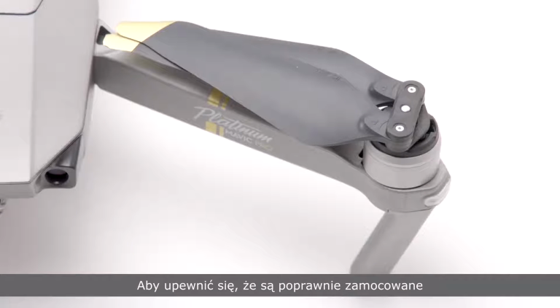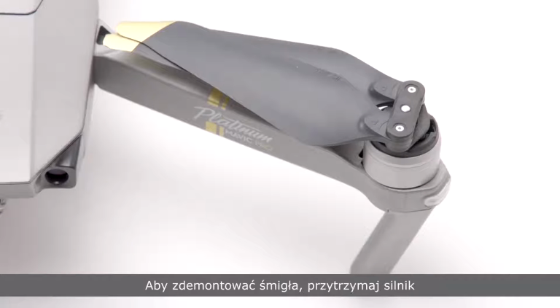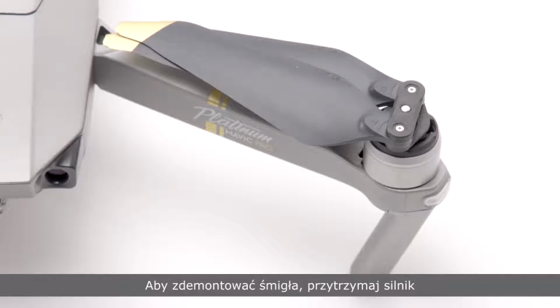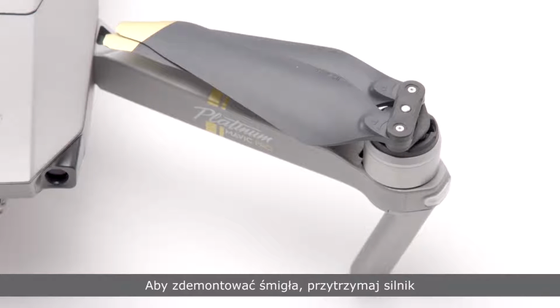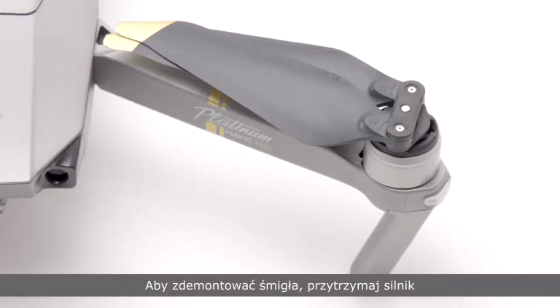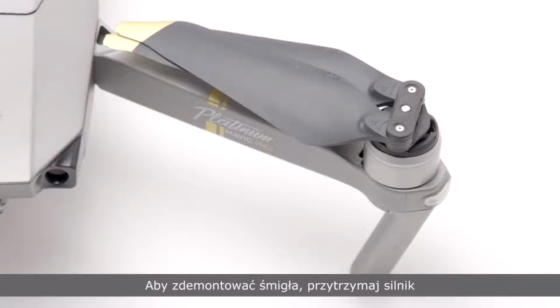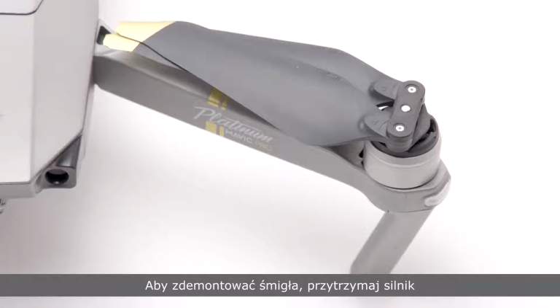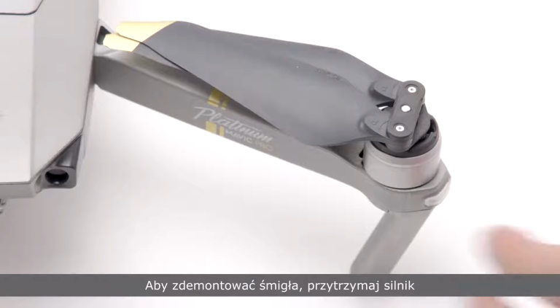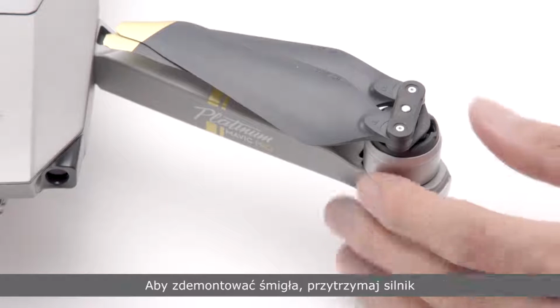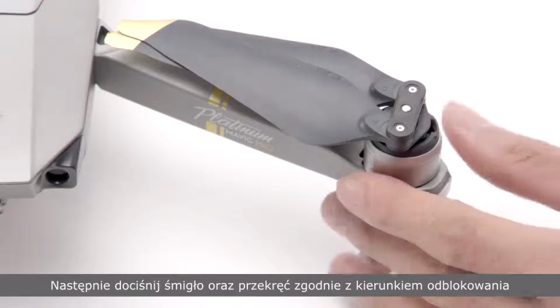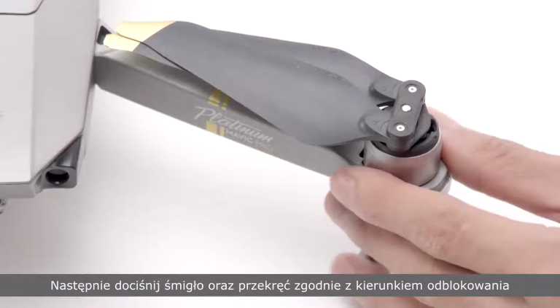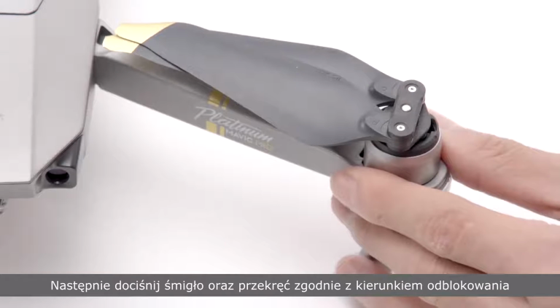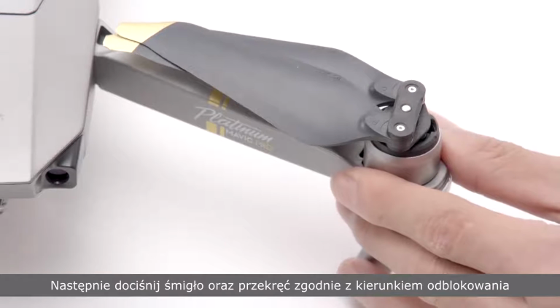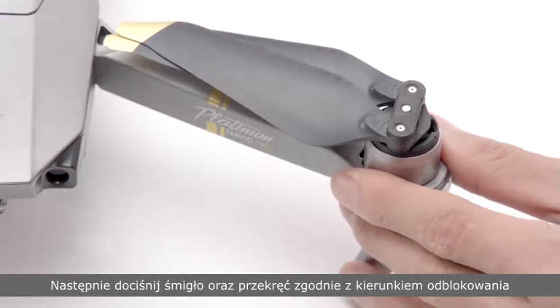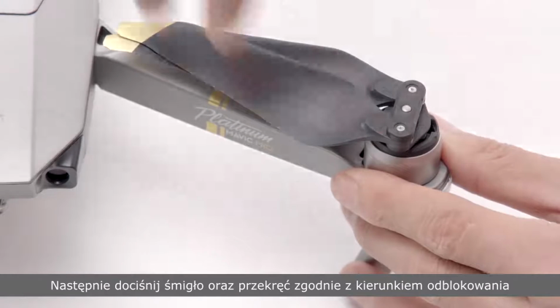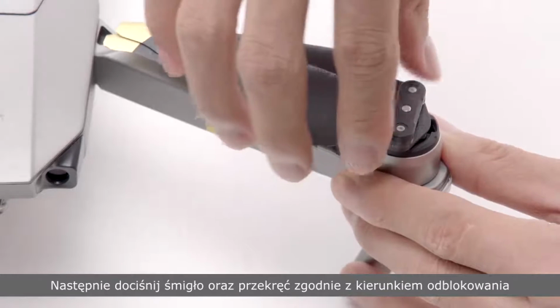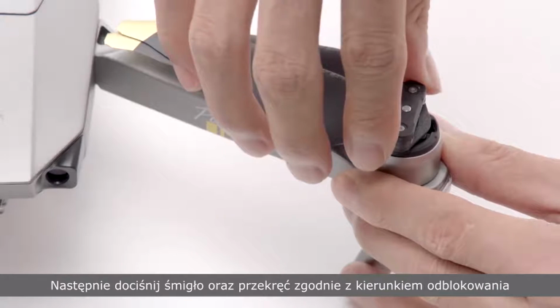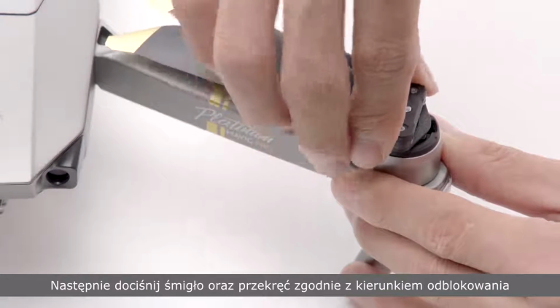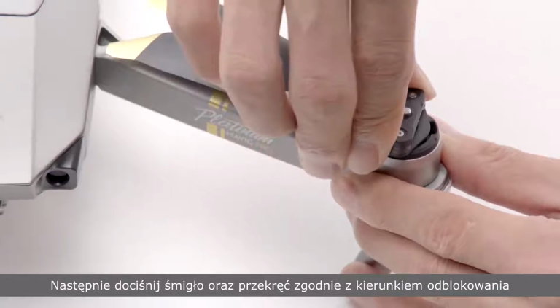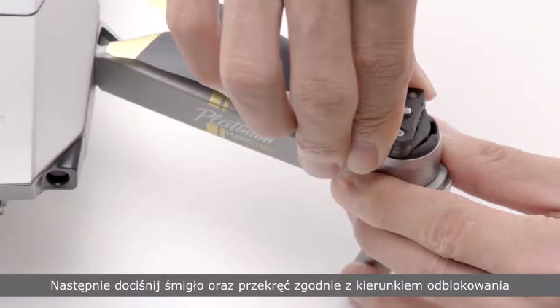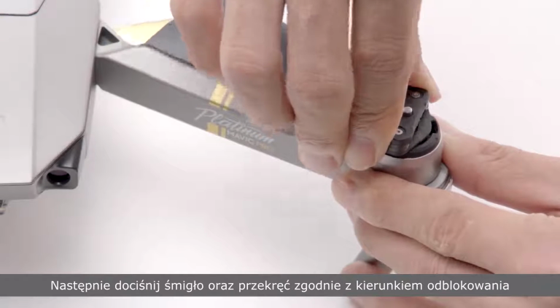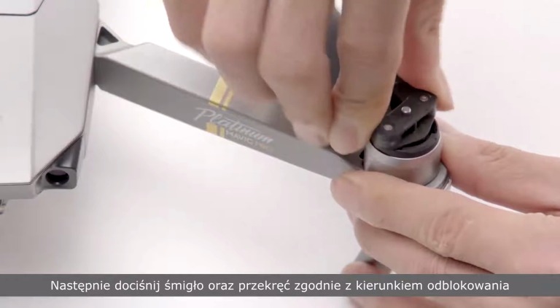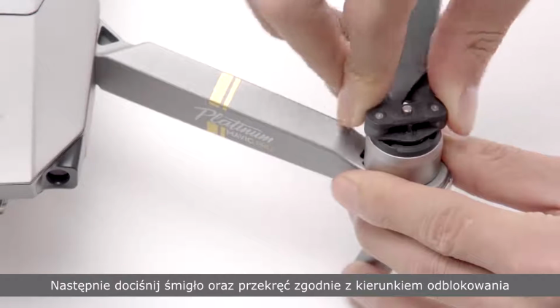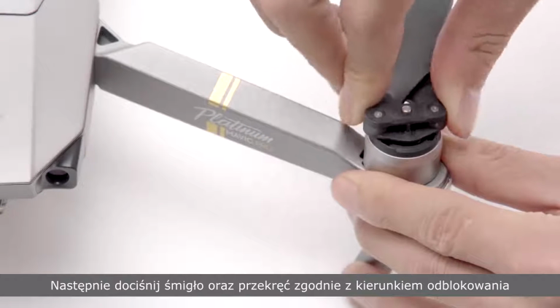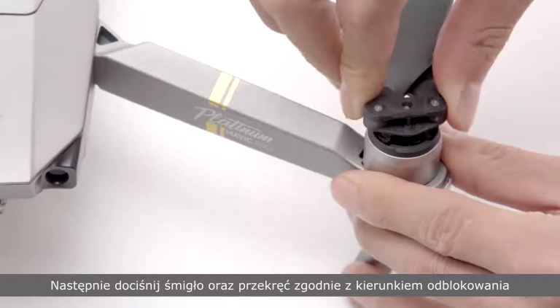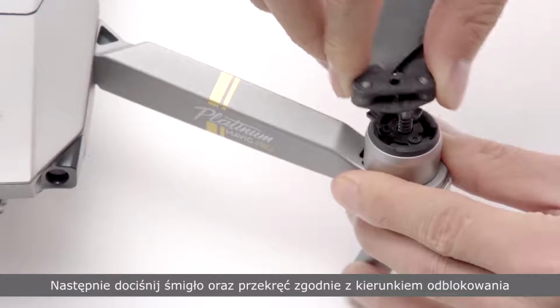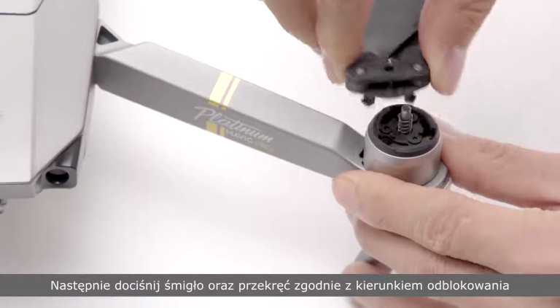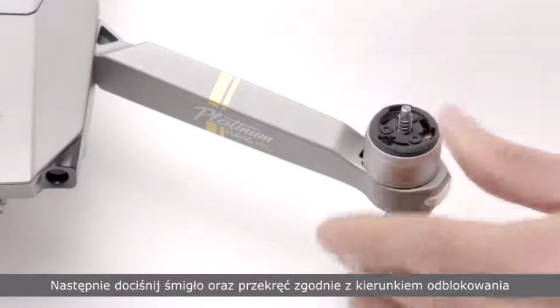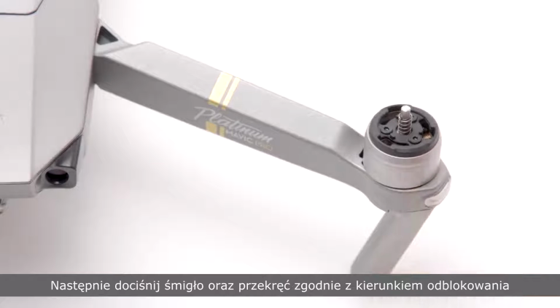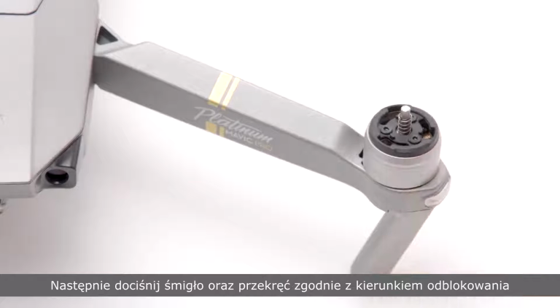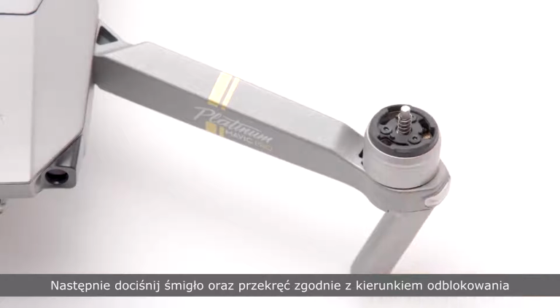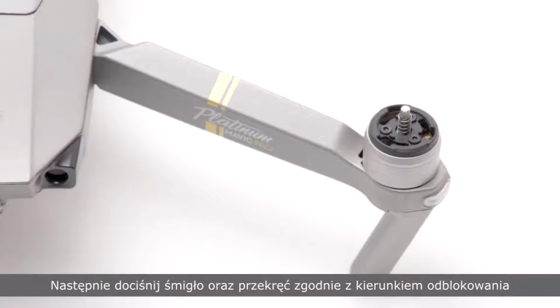To detach the propellers, hold the motors, press the propellers down into the motor mounting bases and rotate them in the unlocked direction.